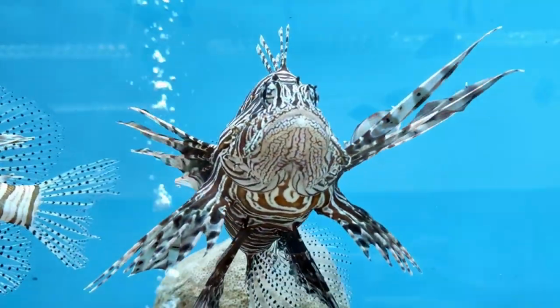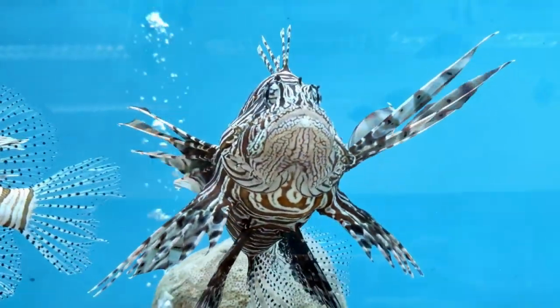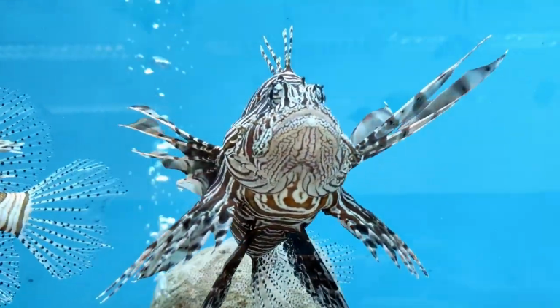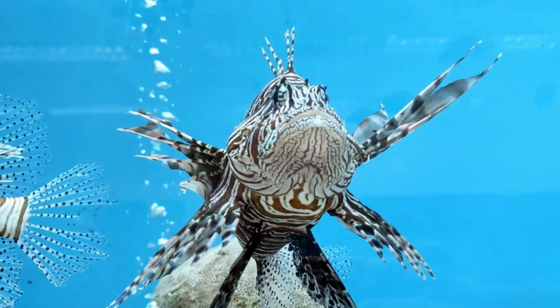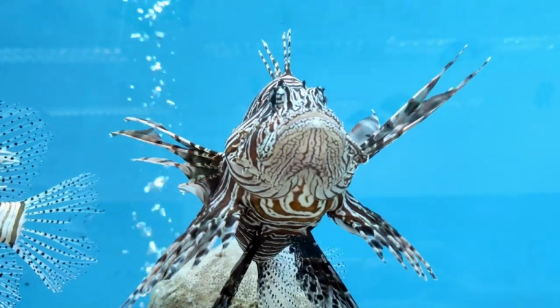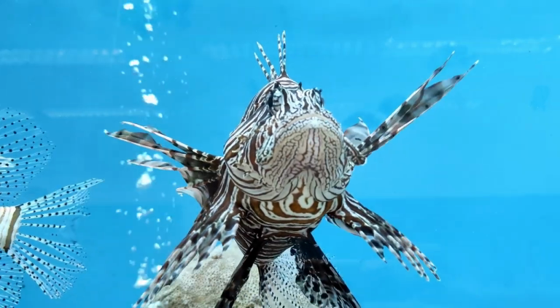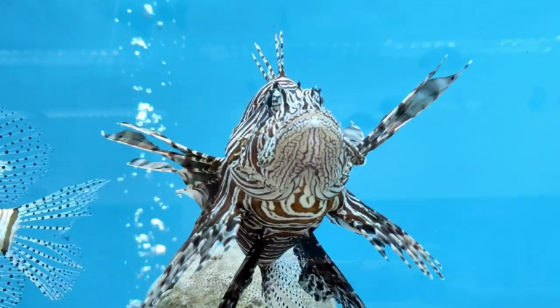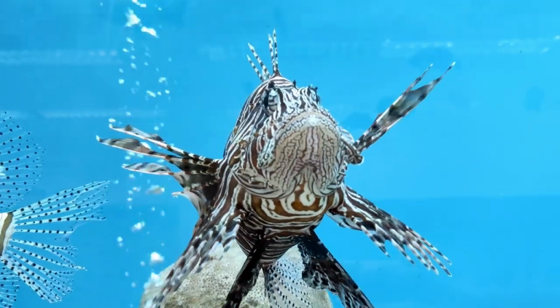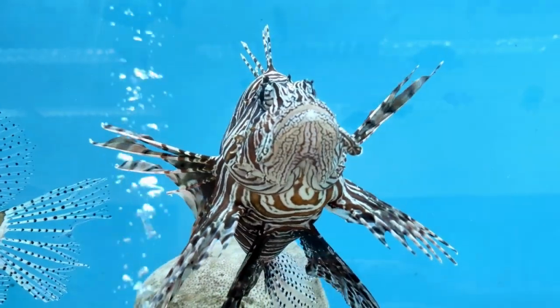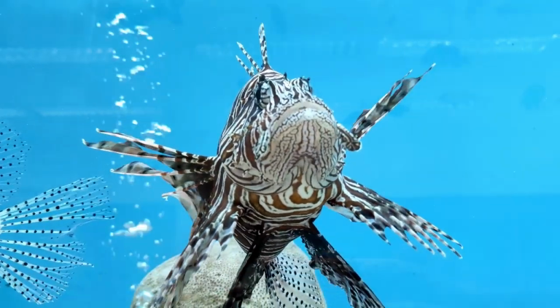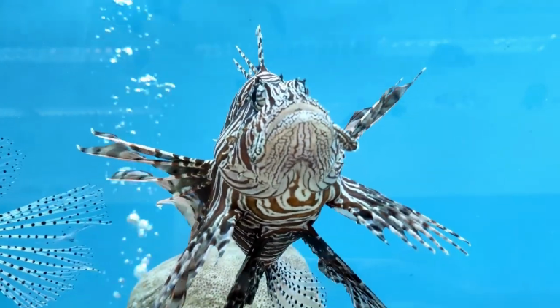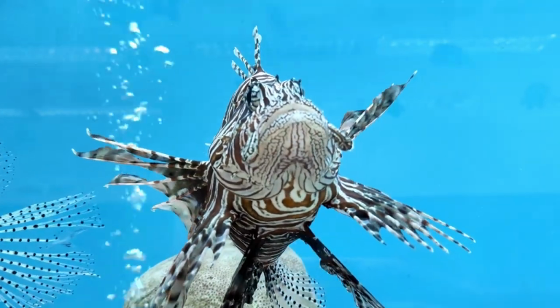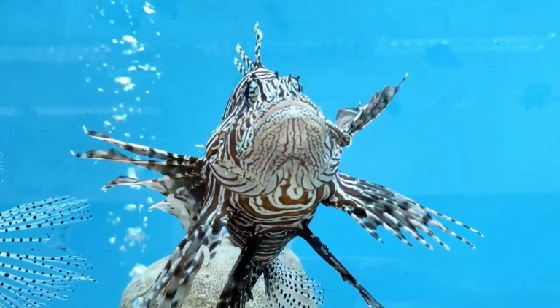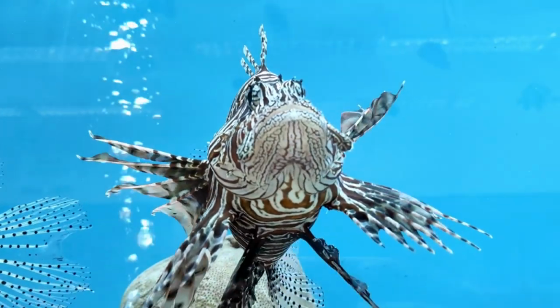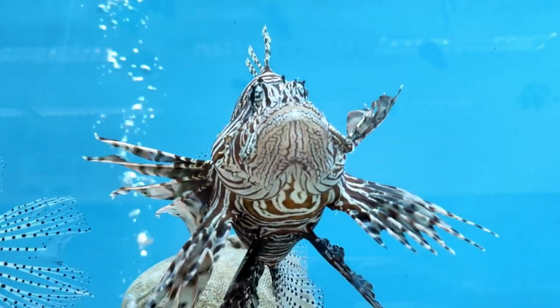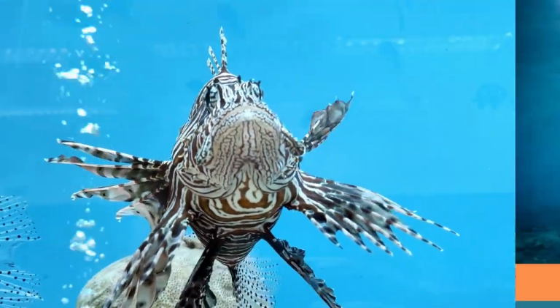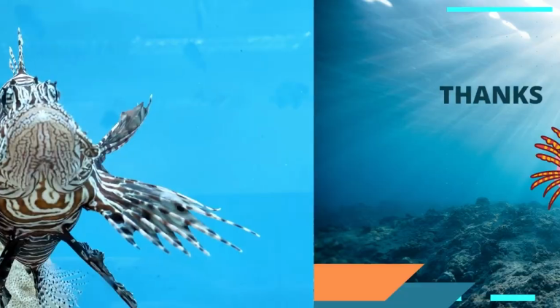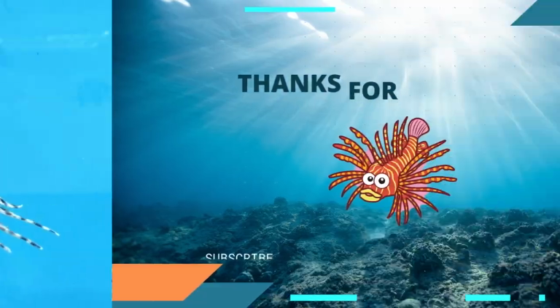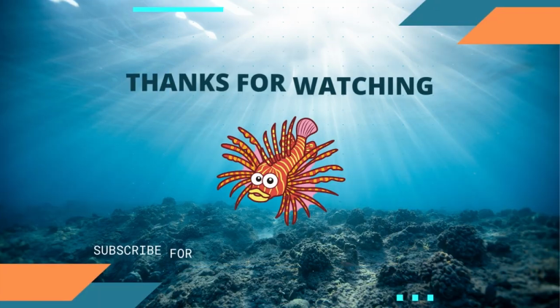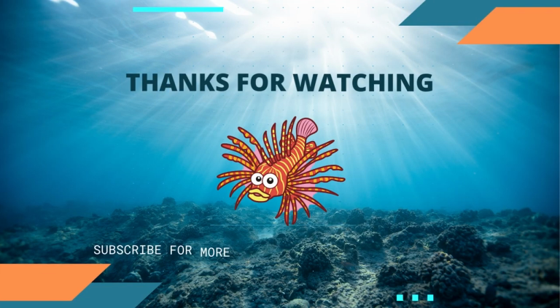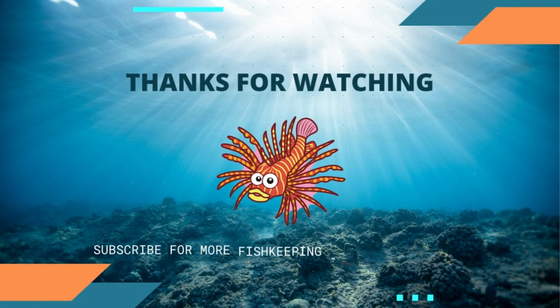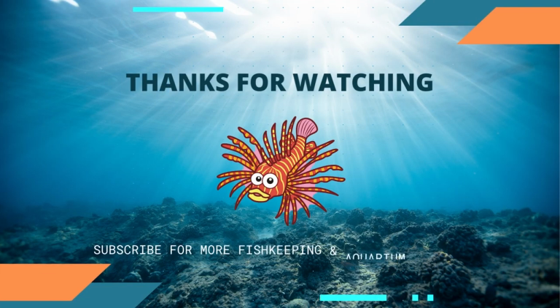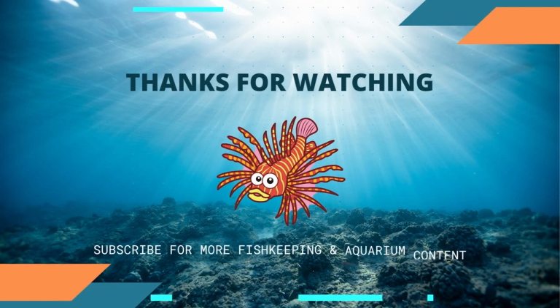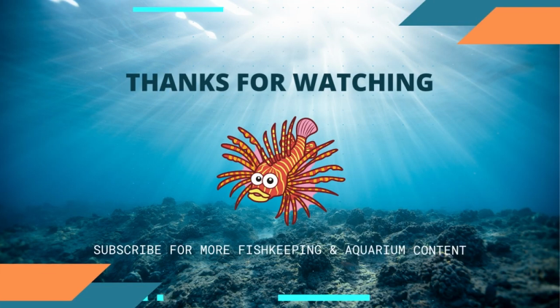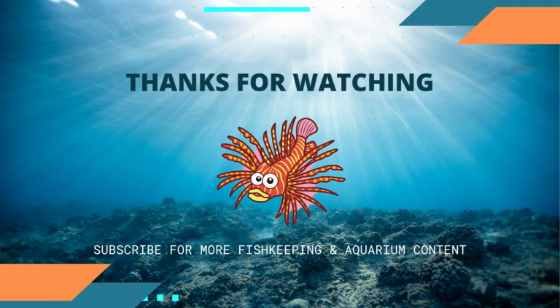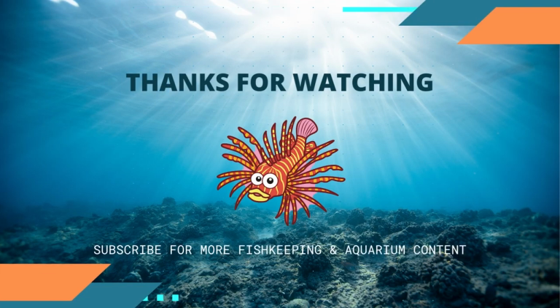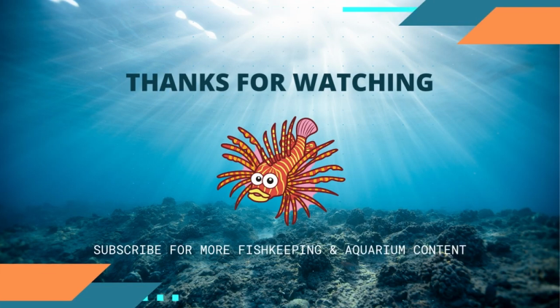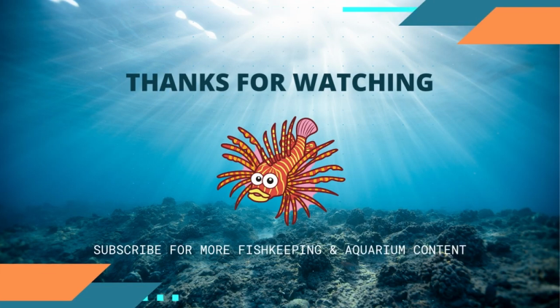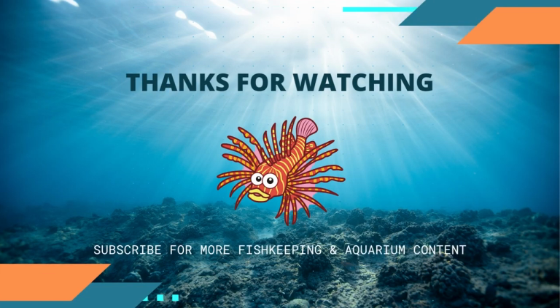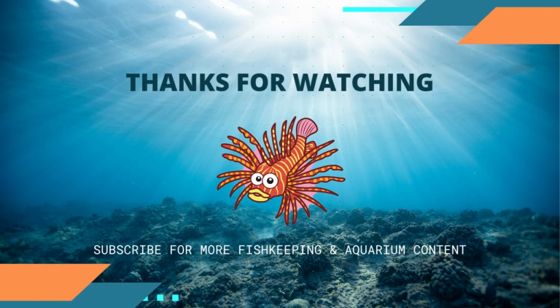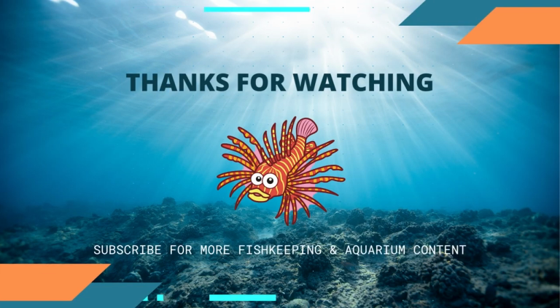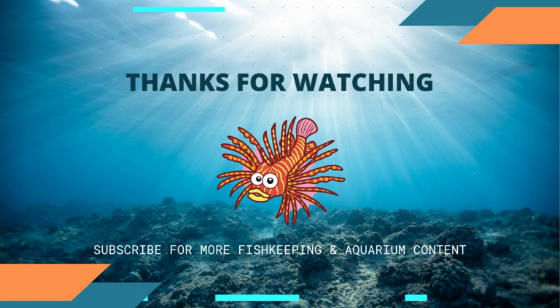And that's it everyone. Thanks so much for watching, and make sure to like, comment, and subscribe for more content.